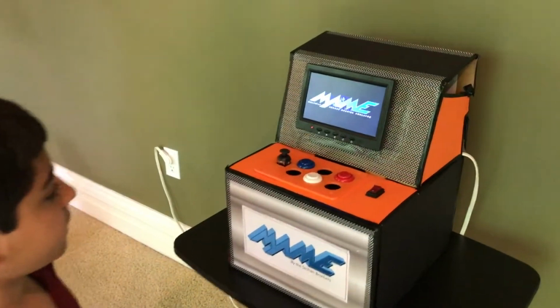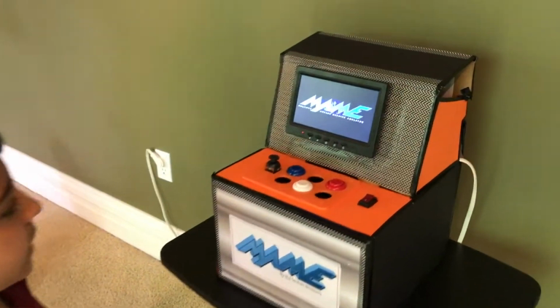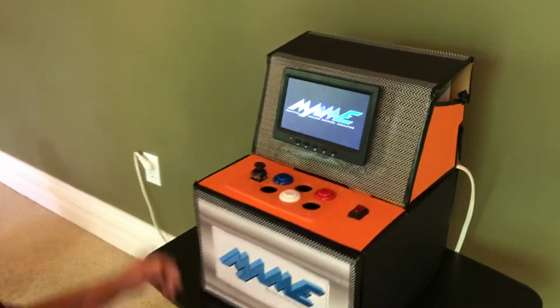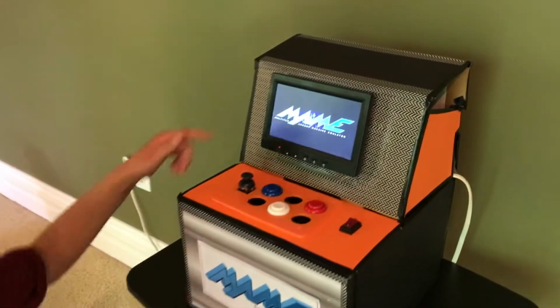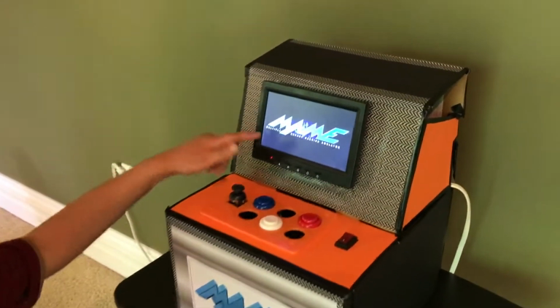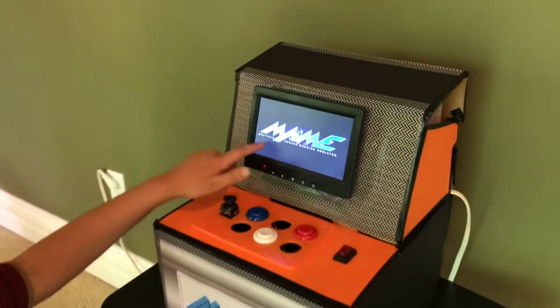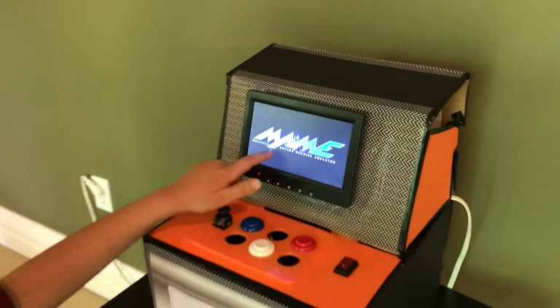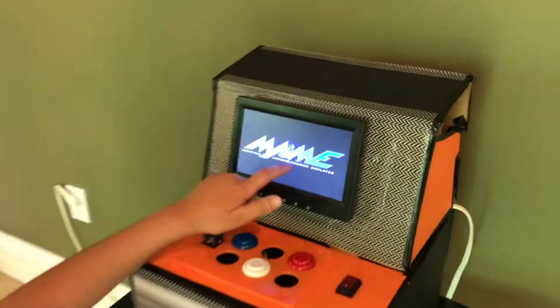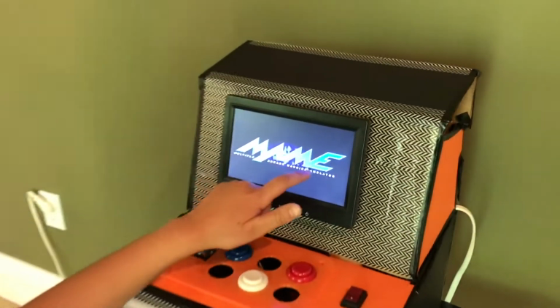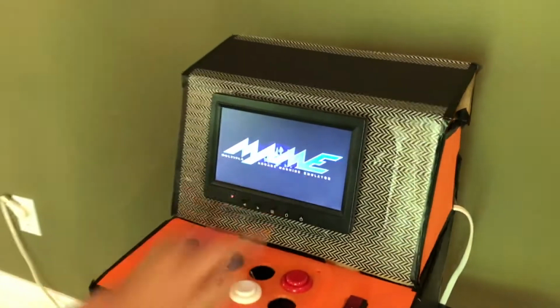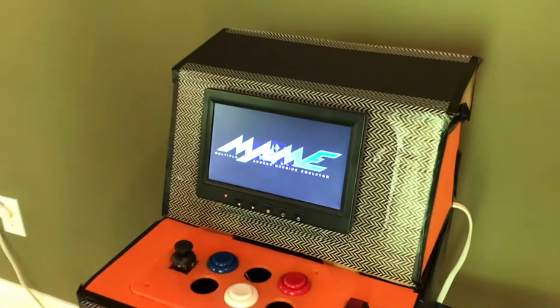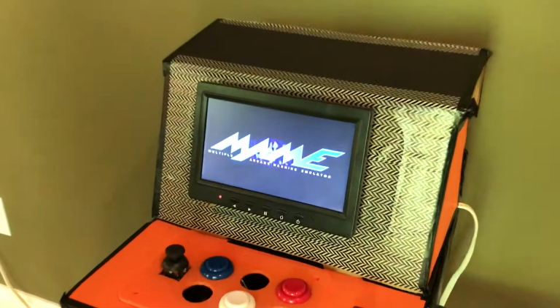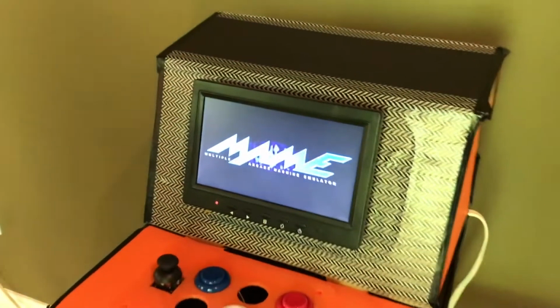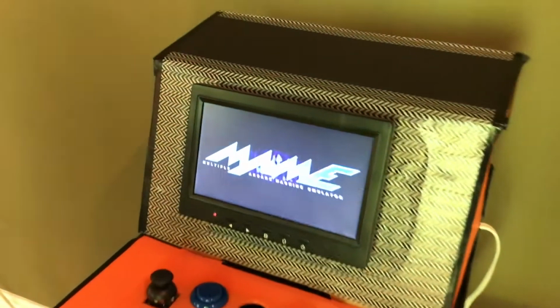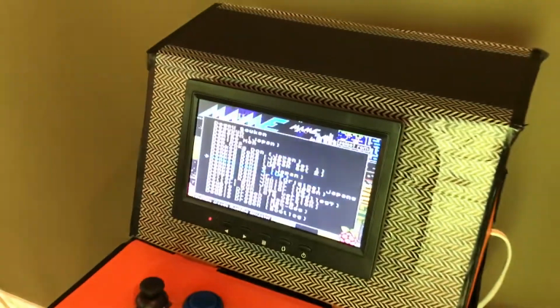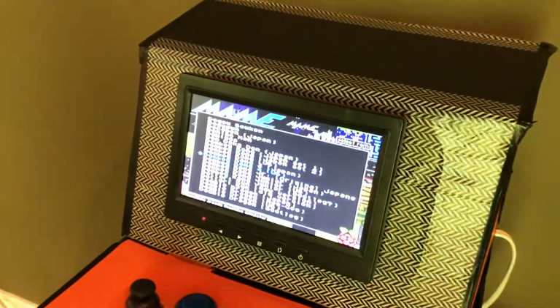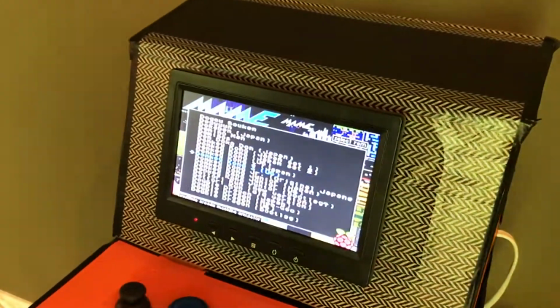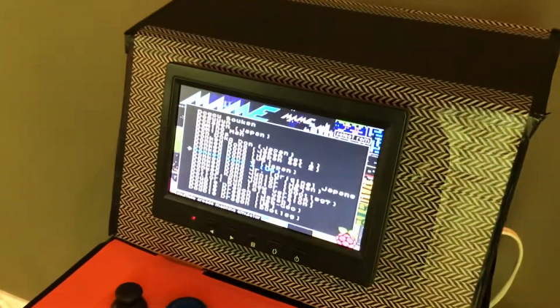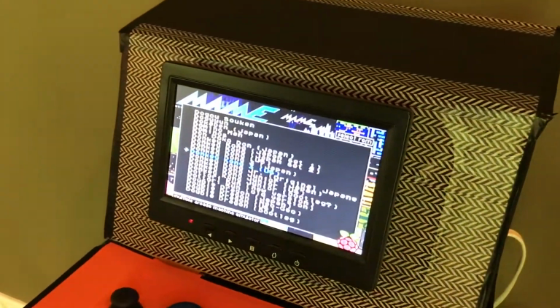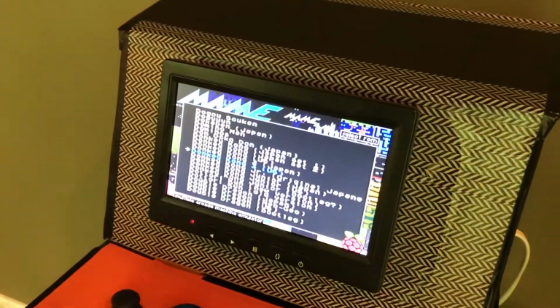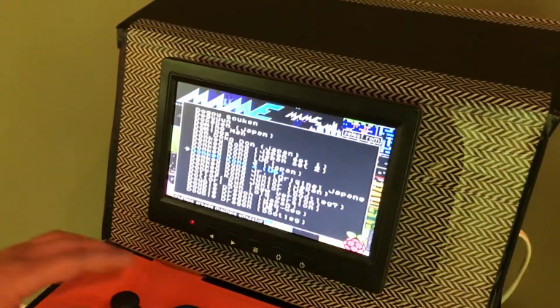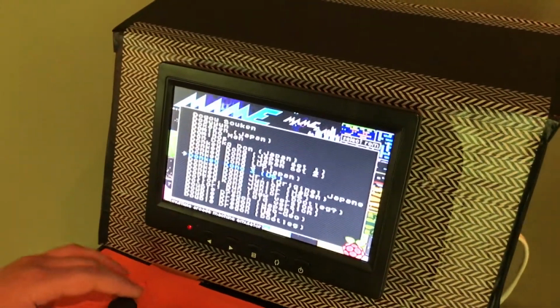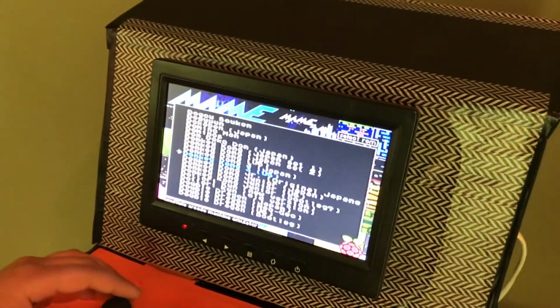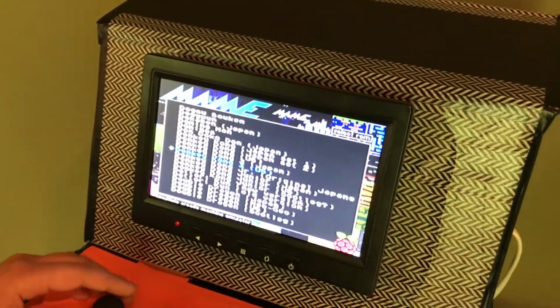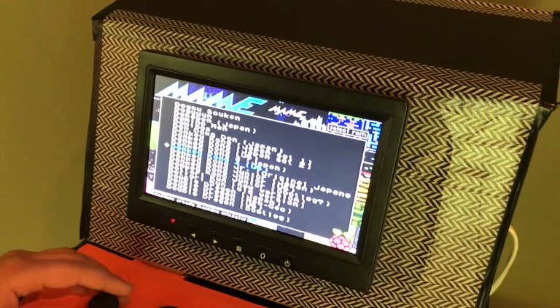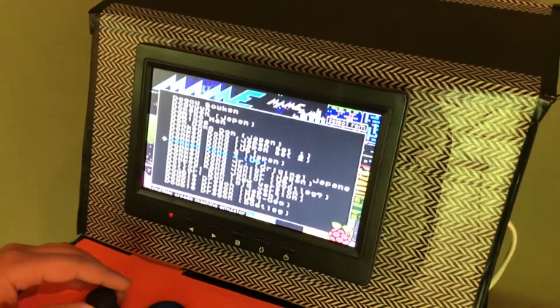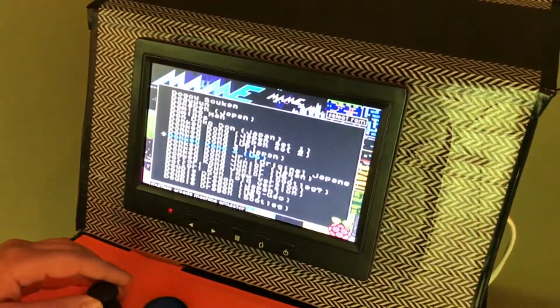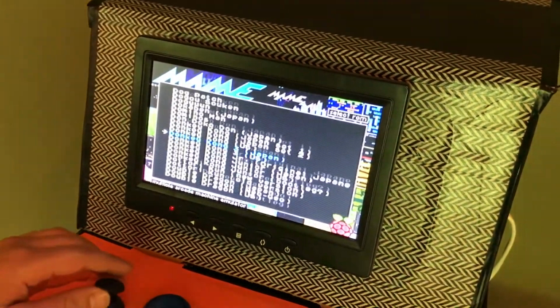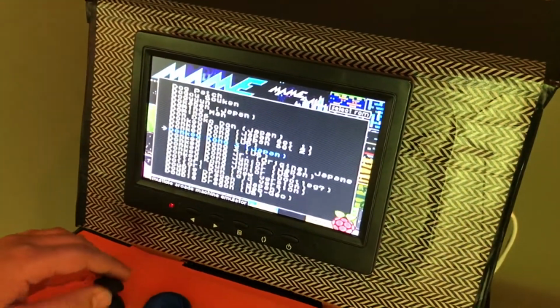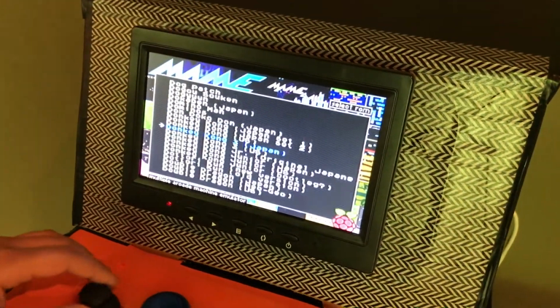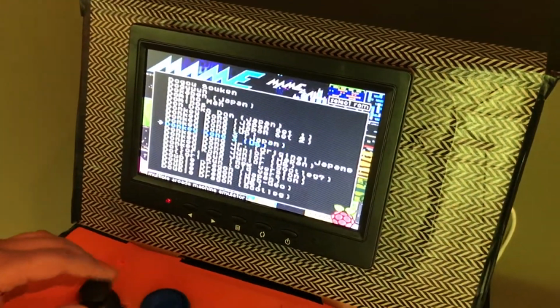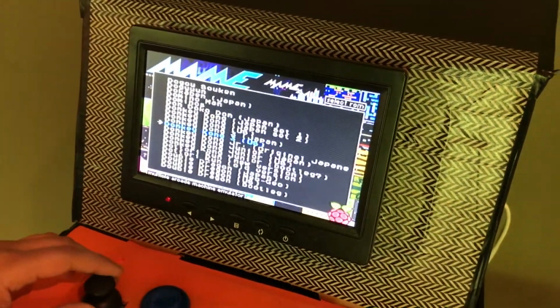Now you can see that it's loaded MAME, and we have thousands of games to choose from.